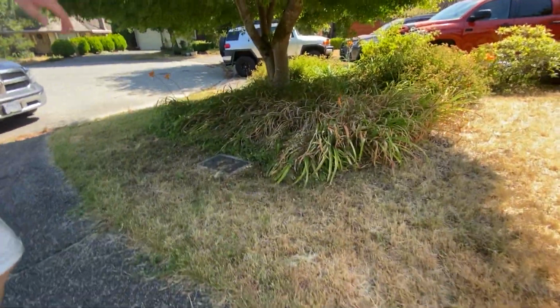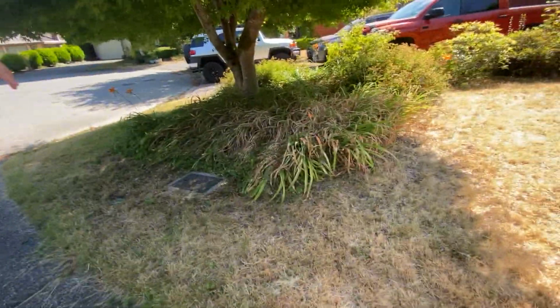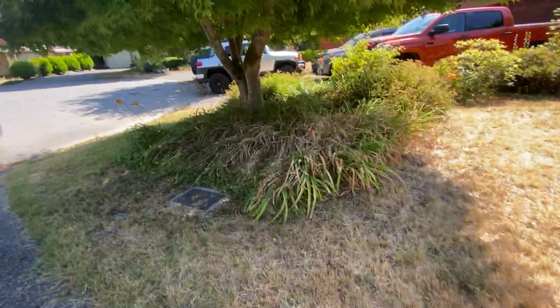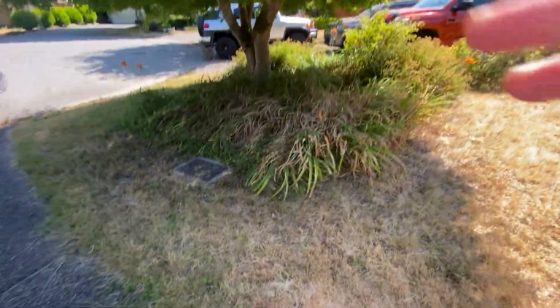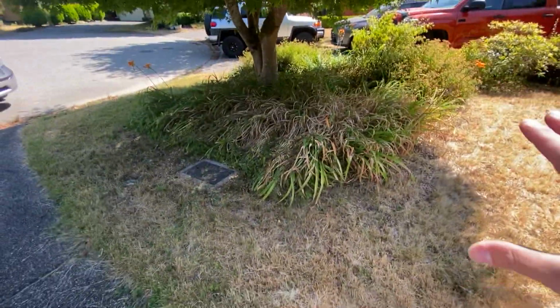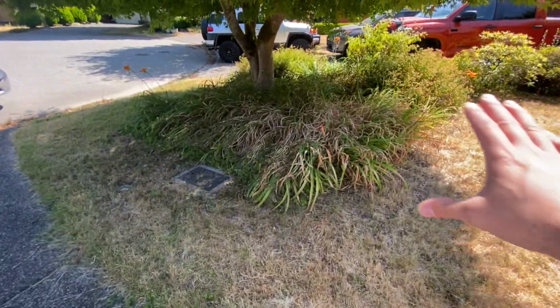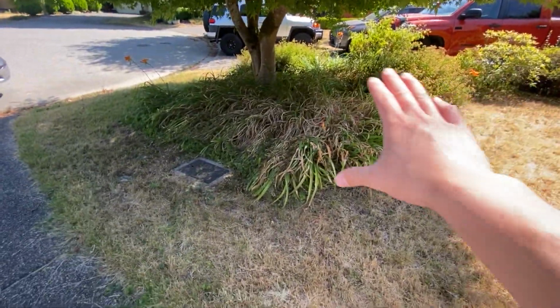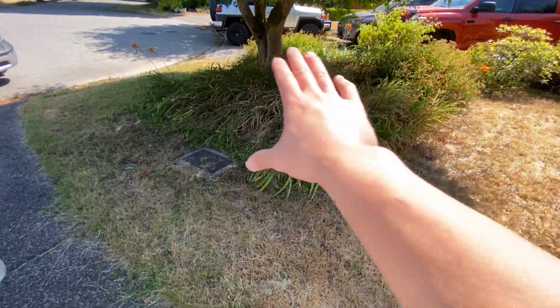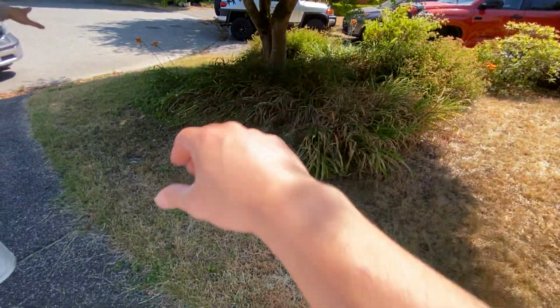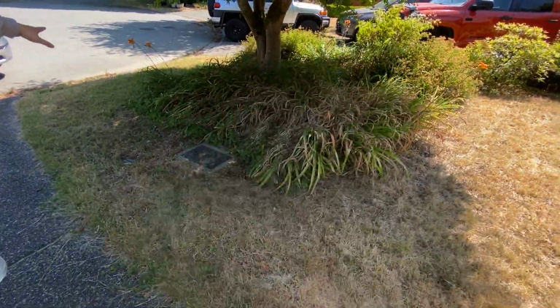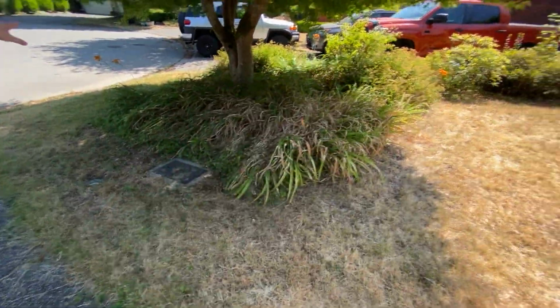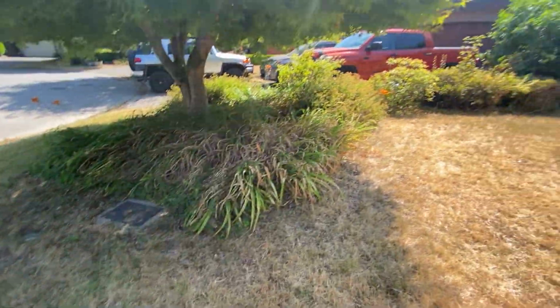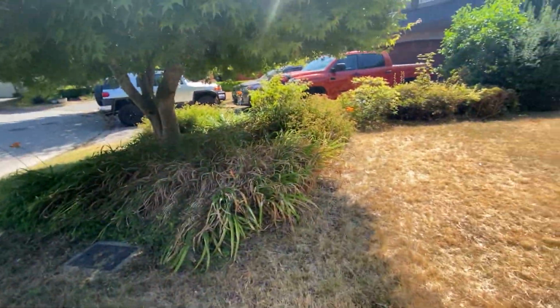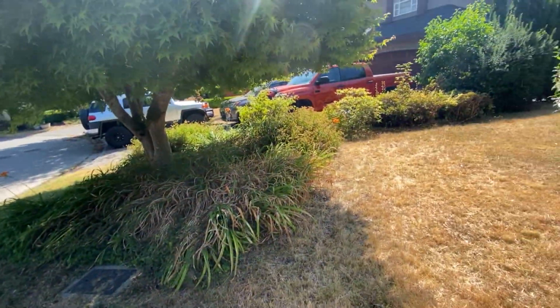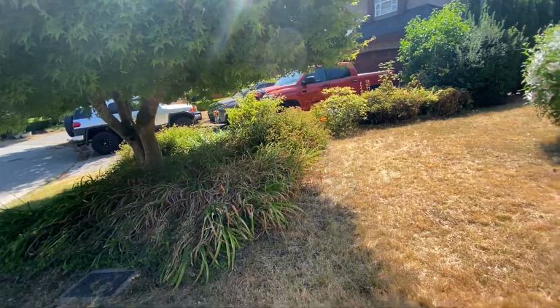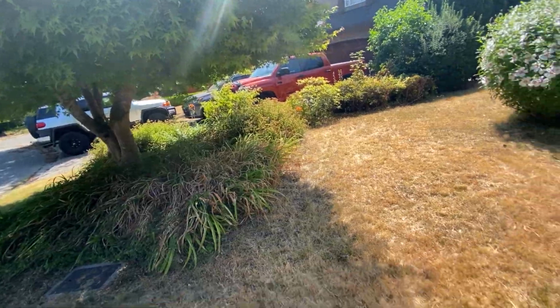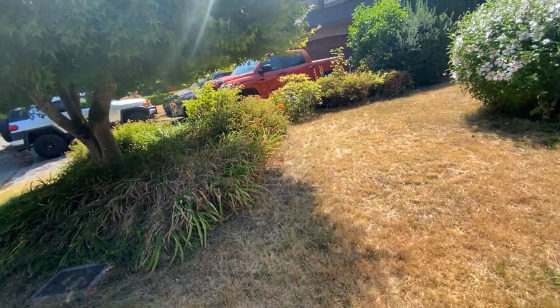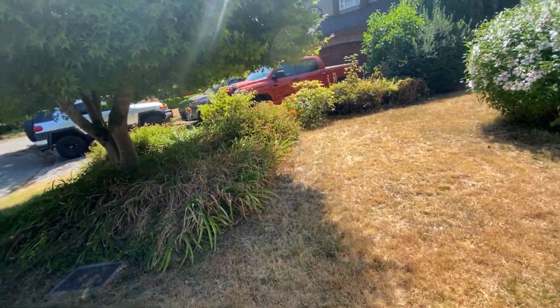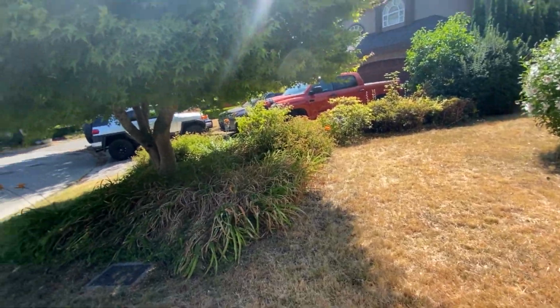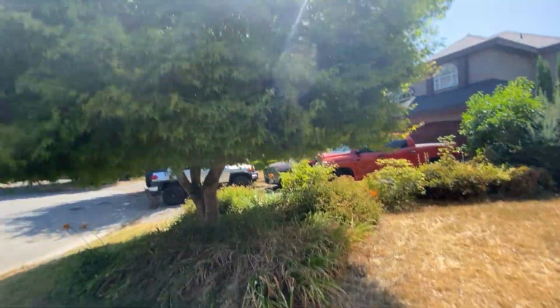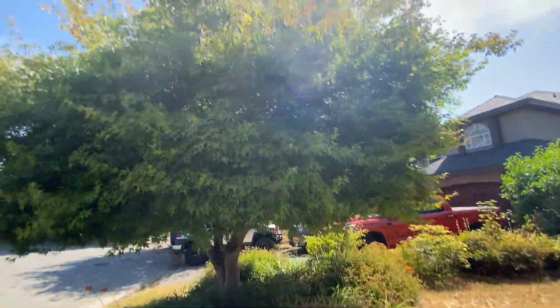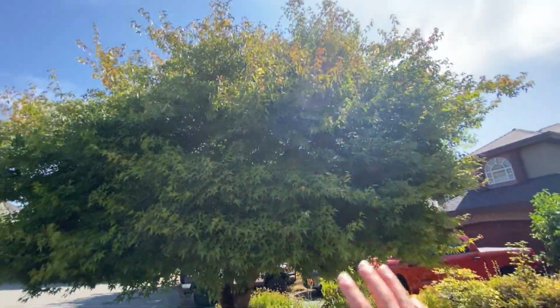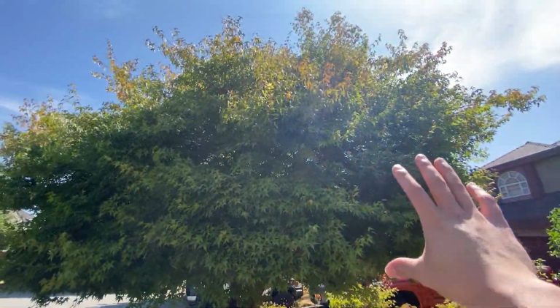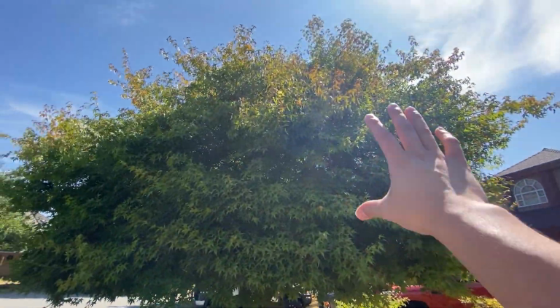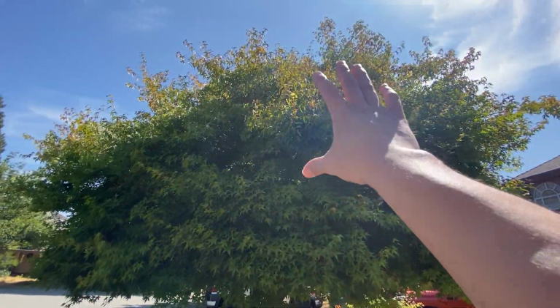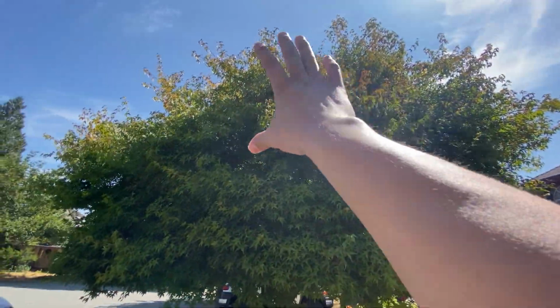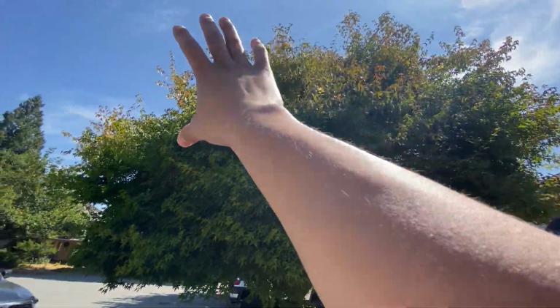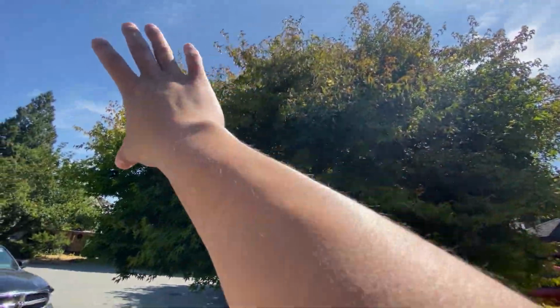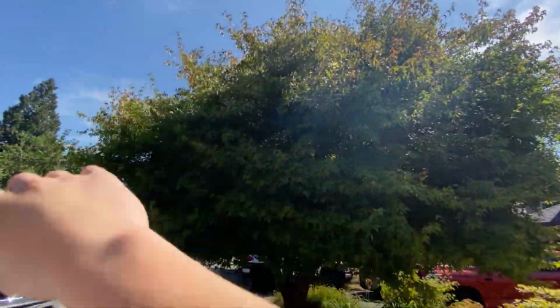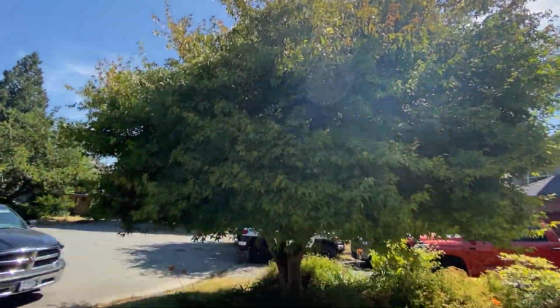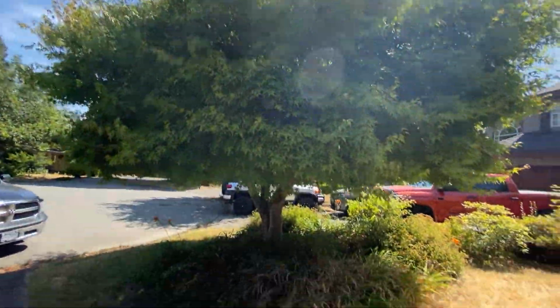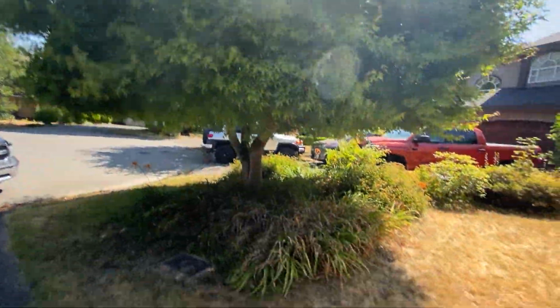And then trim the tree. Okay, just trim and shape these trees right here? Yeah. Okay.